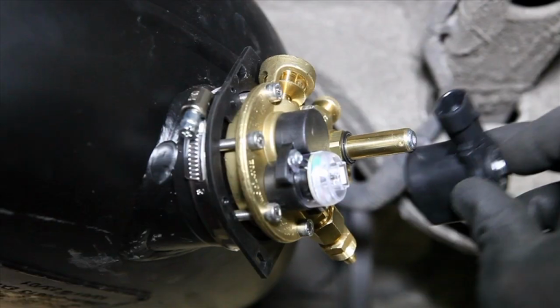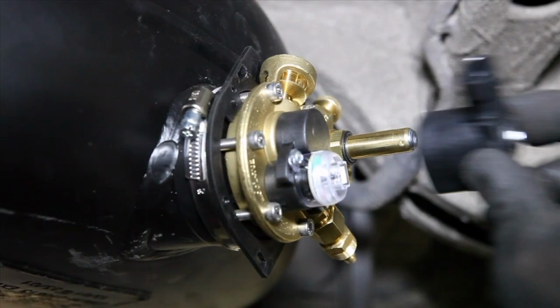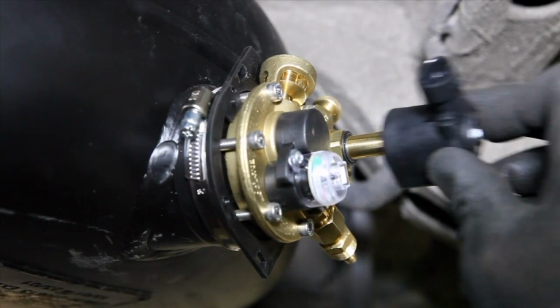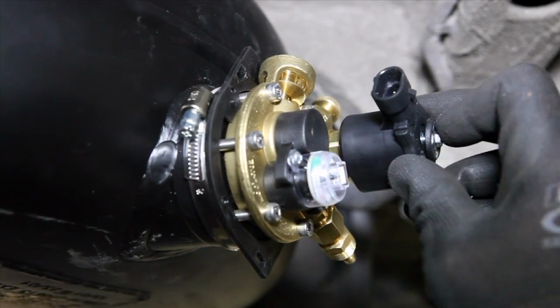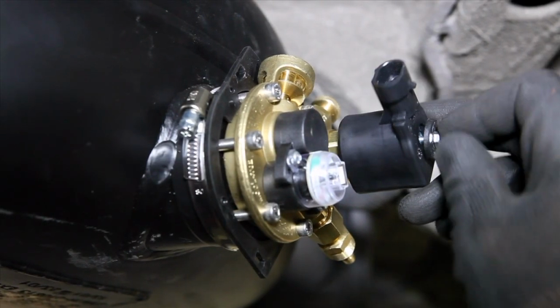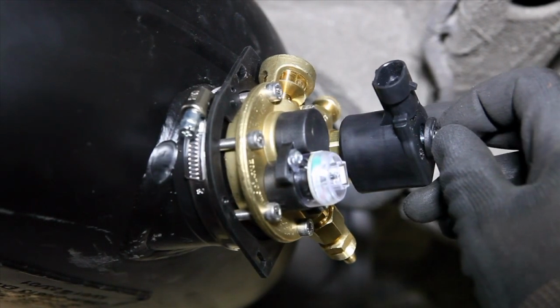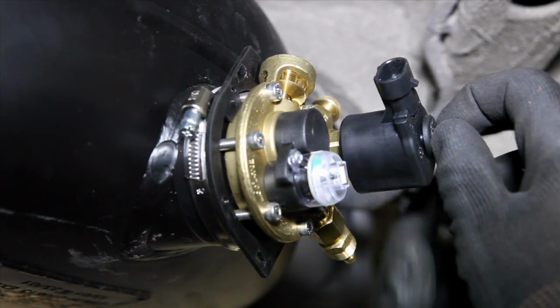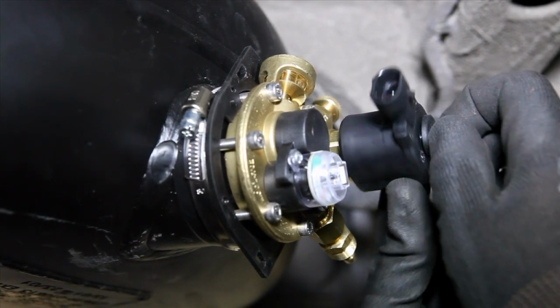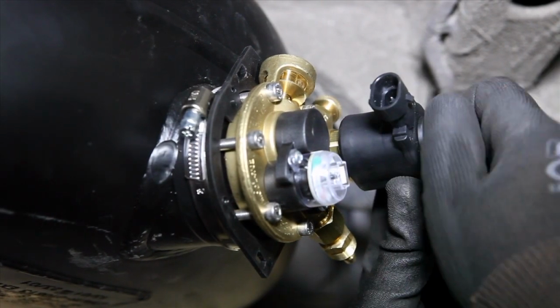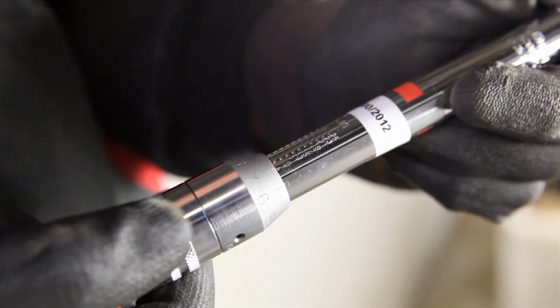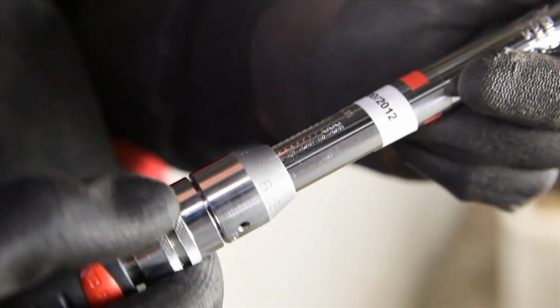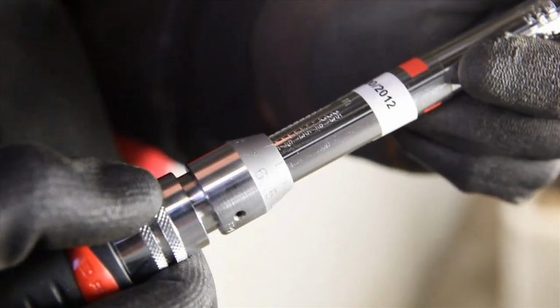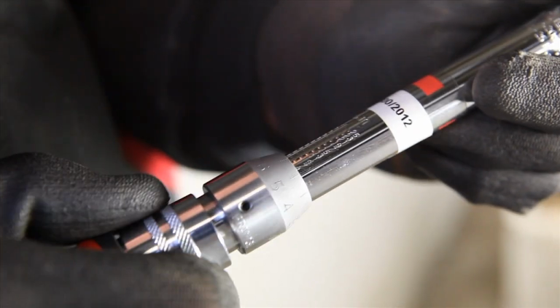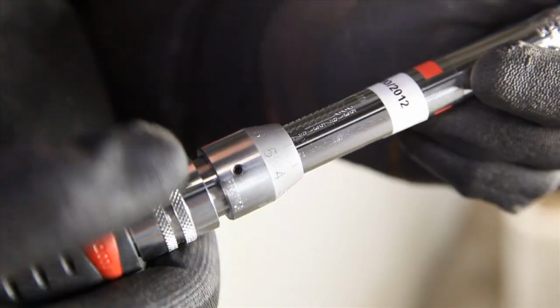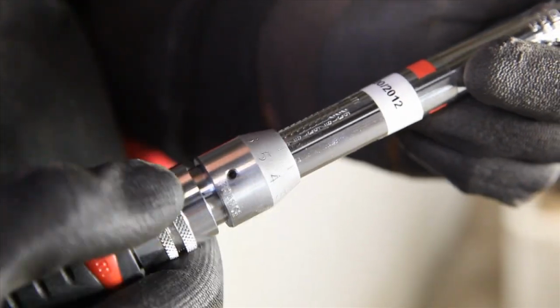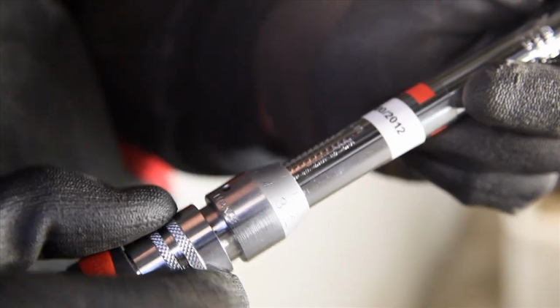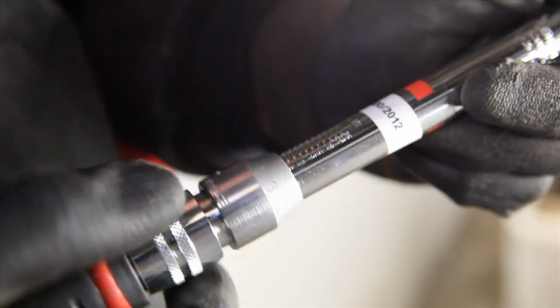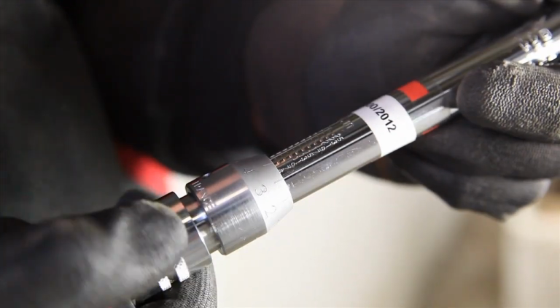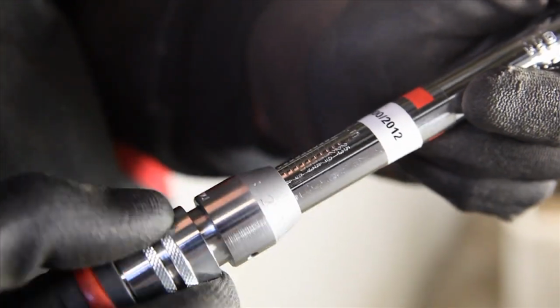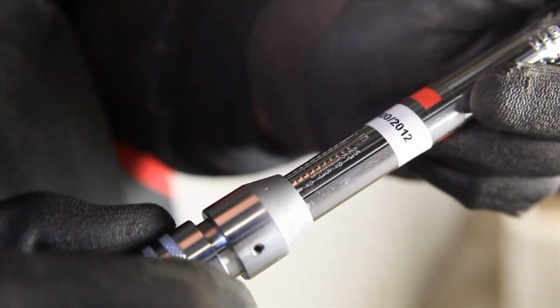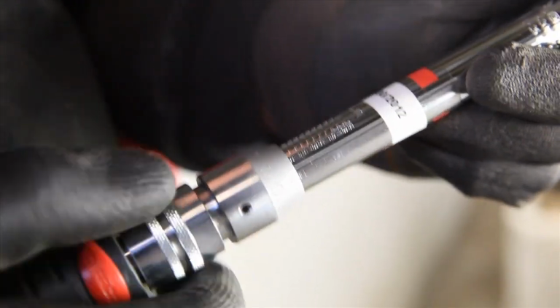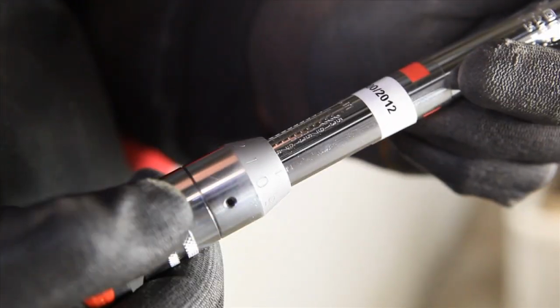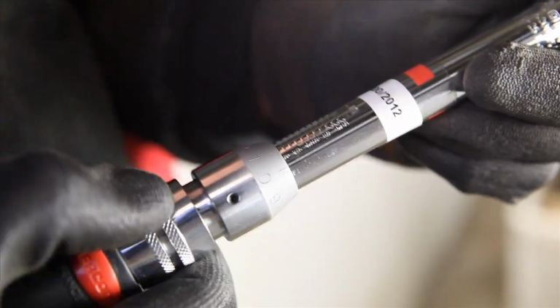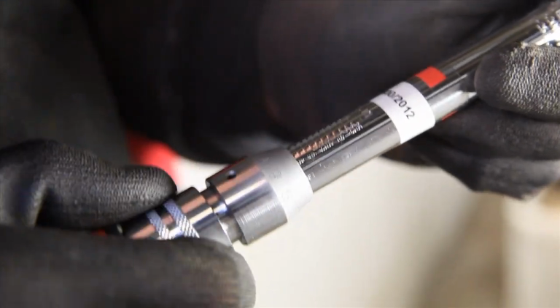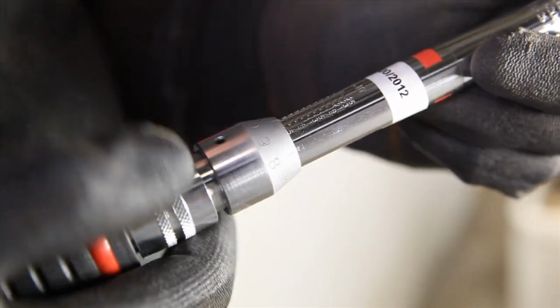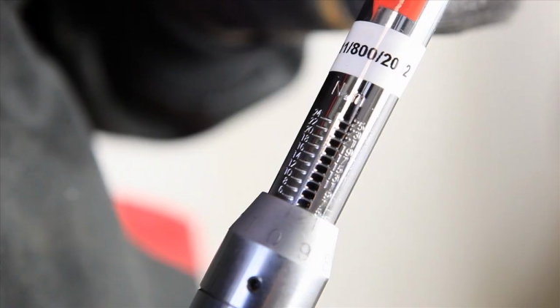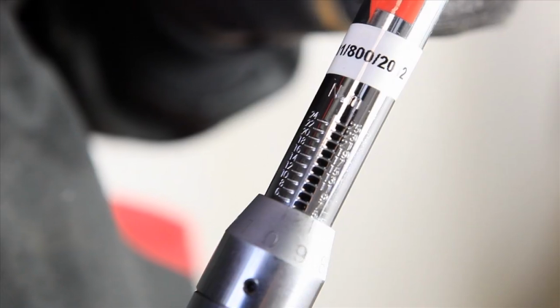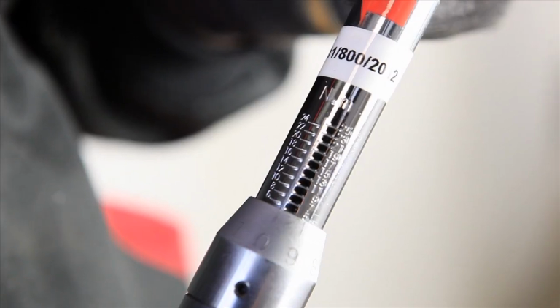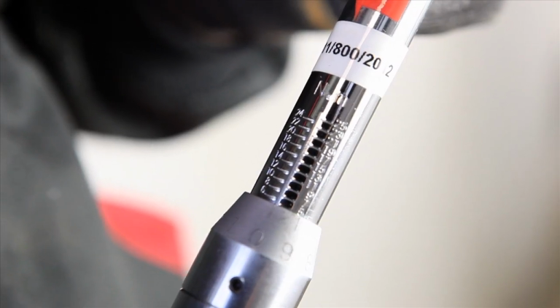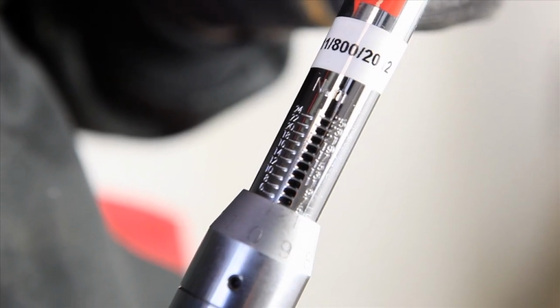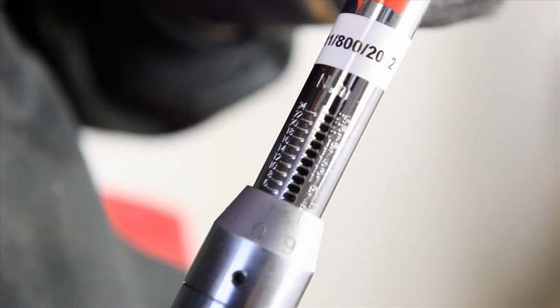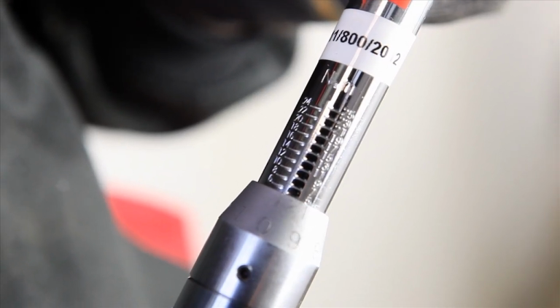Fix the multi-valve to the tank by using a torque wrench to tighten the screws up to 5 nanometers.